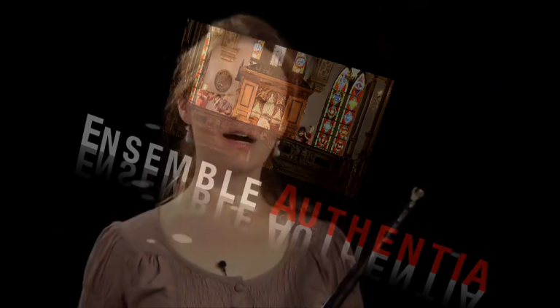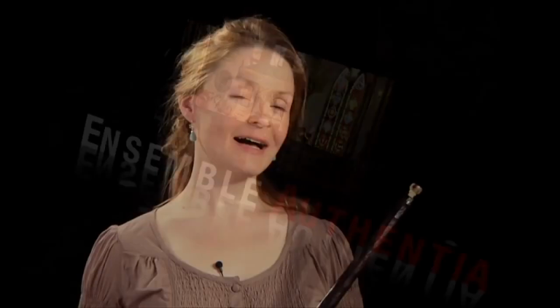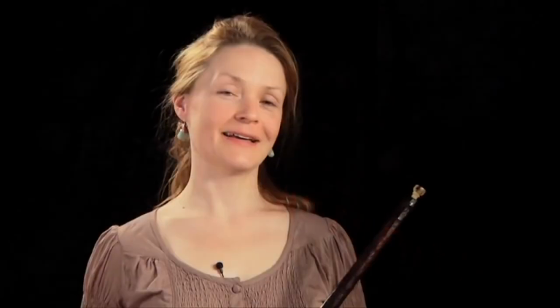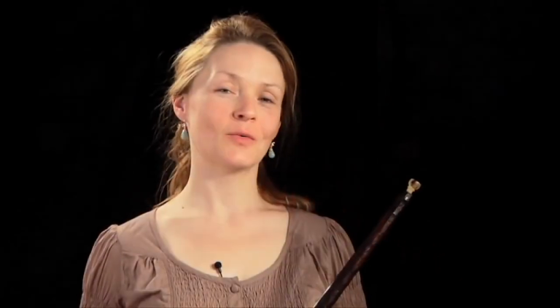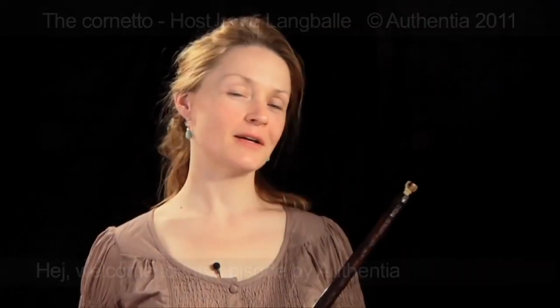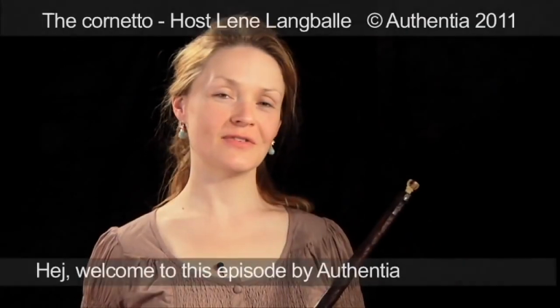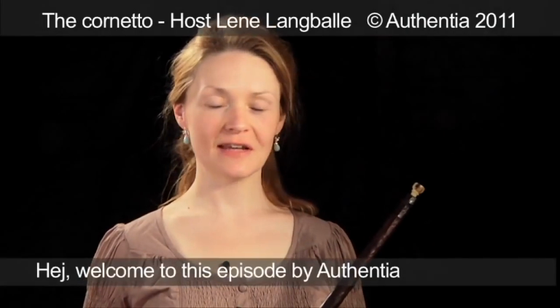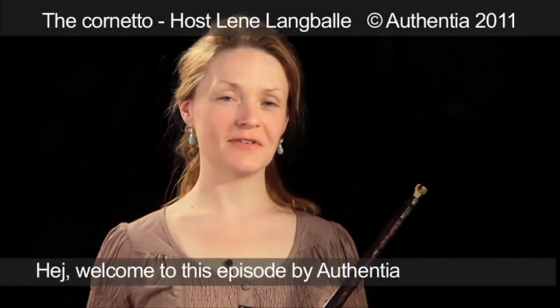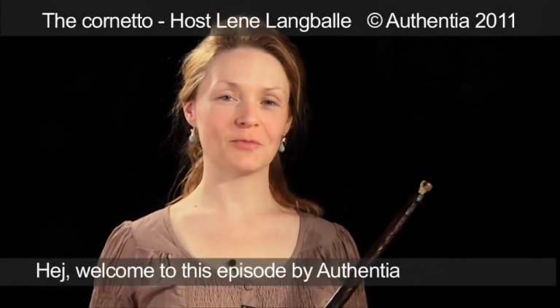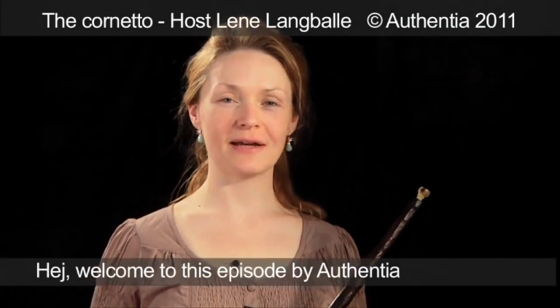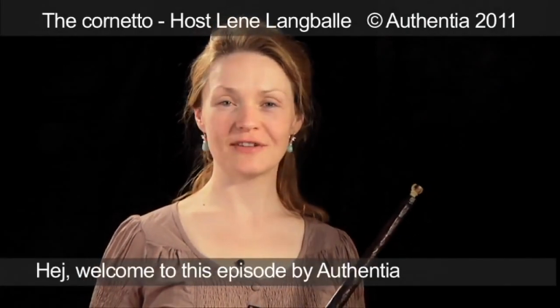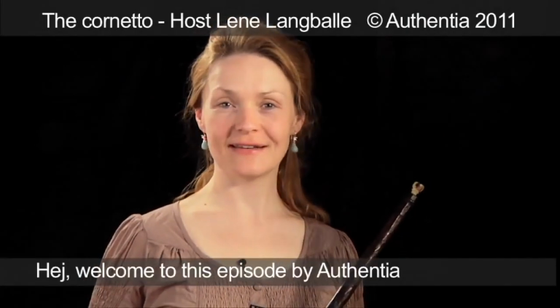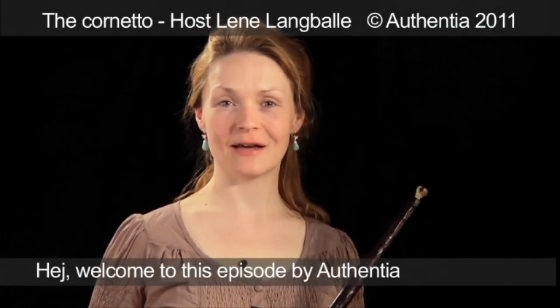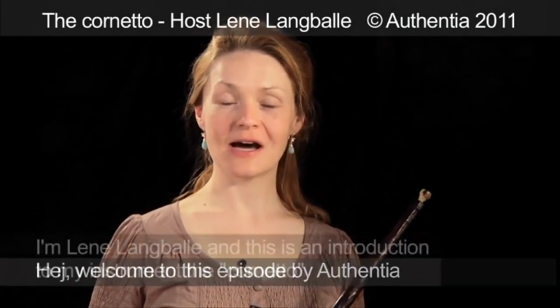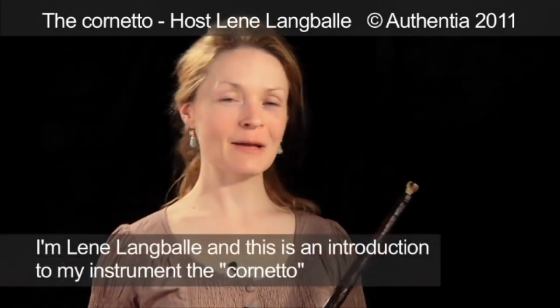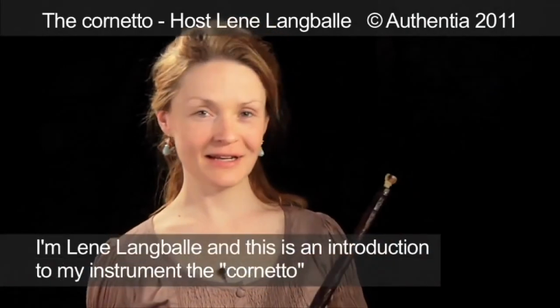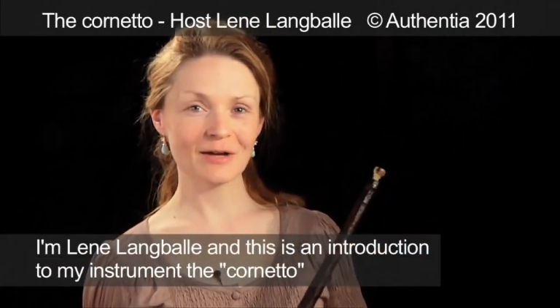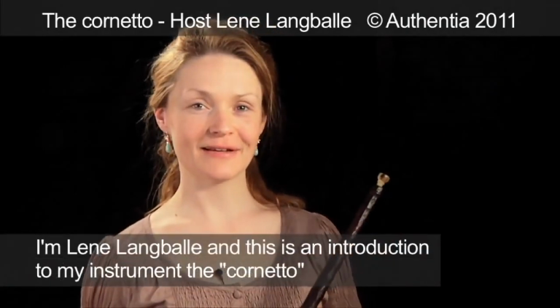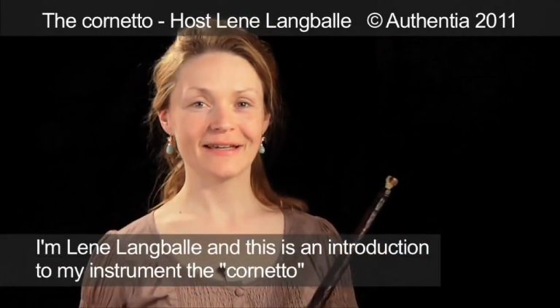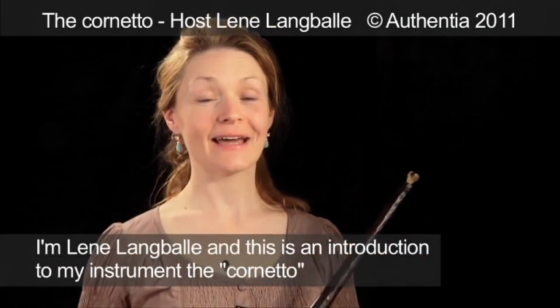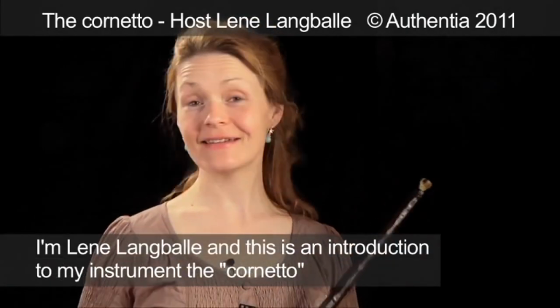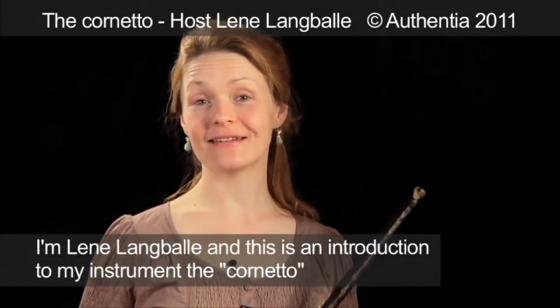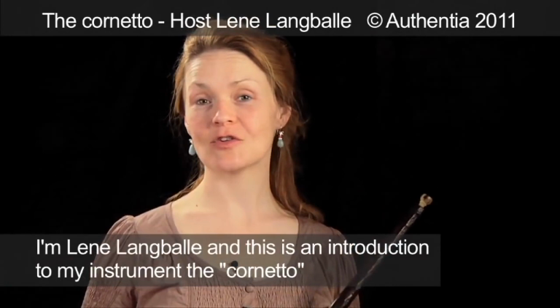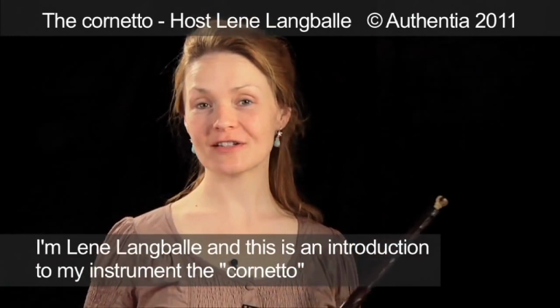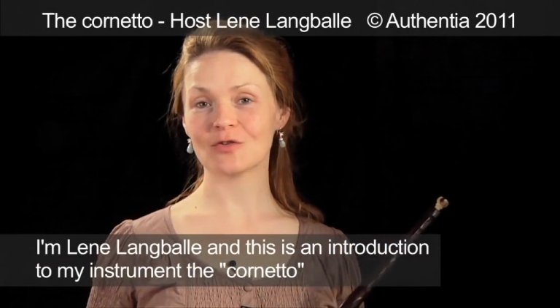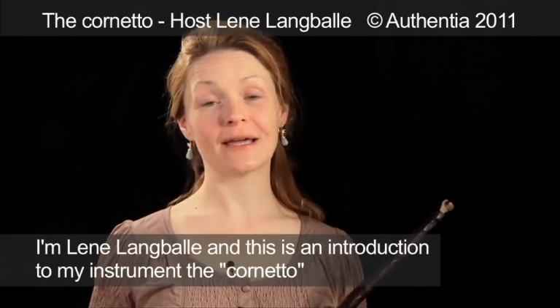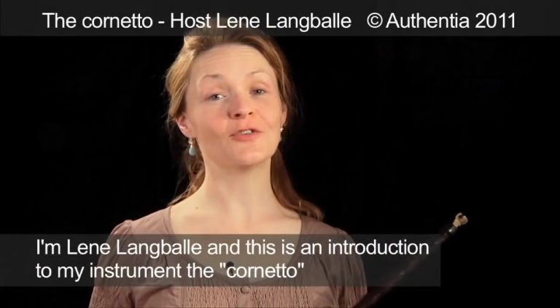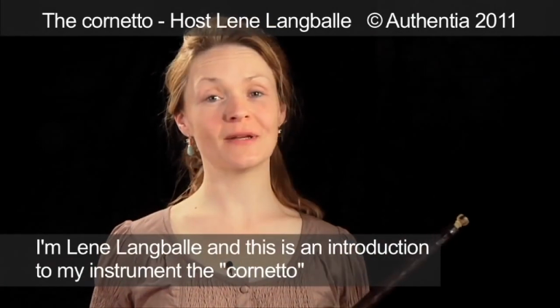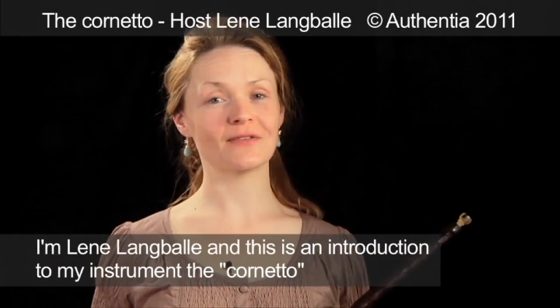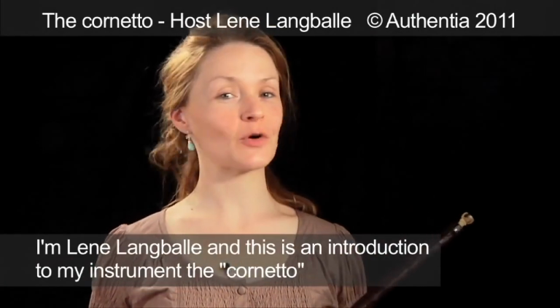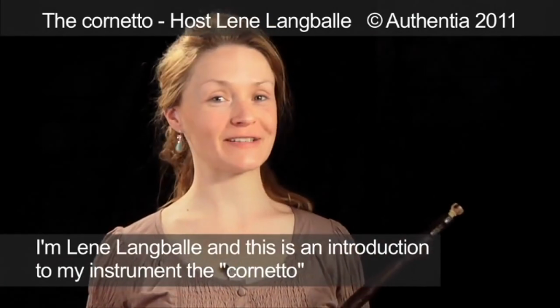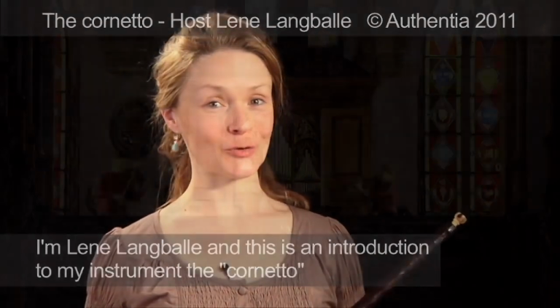Hi! Welcome to this episode by Autentia. I'm Line Langbele and this is an introduction to my instrument, the cornetto.